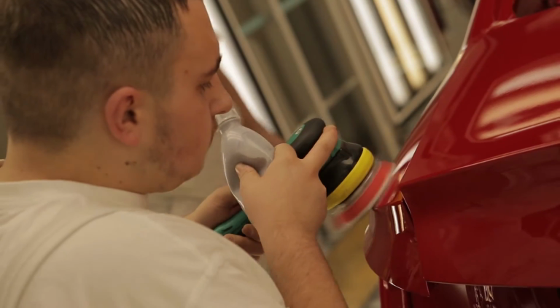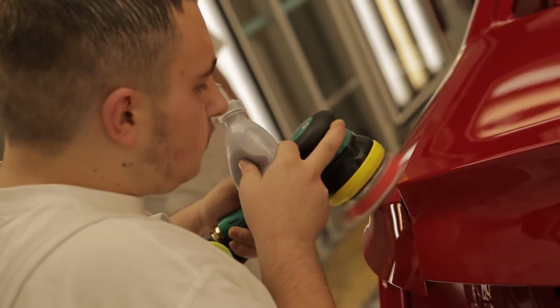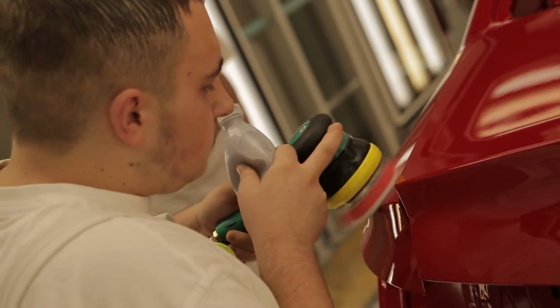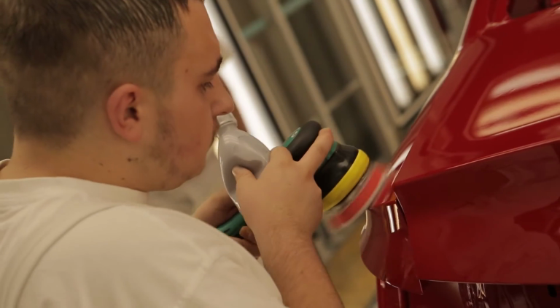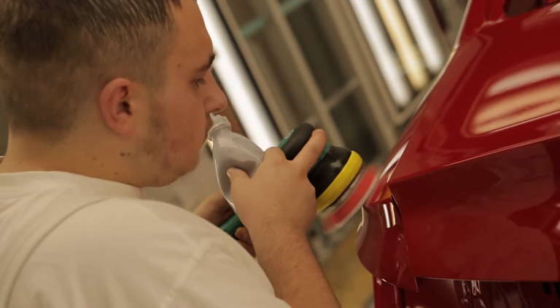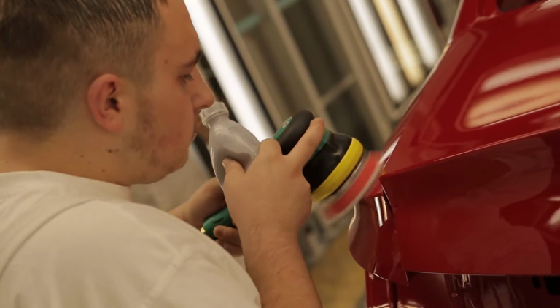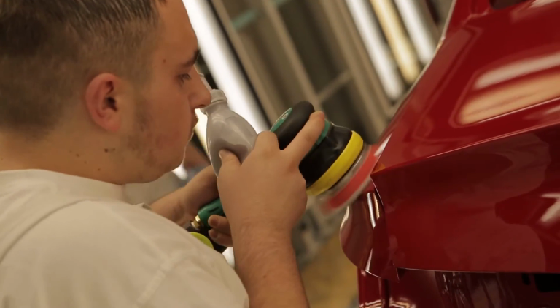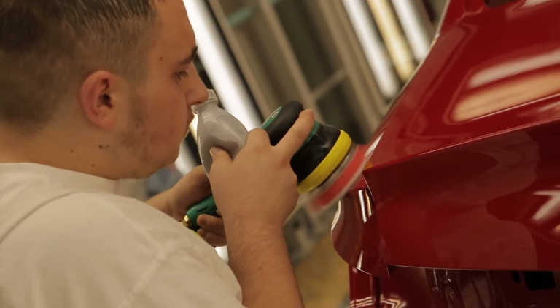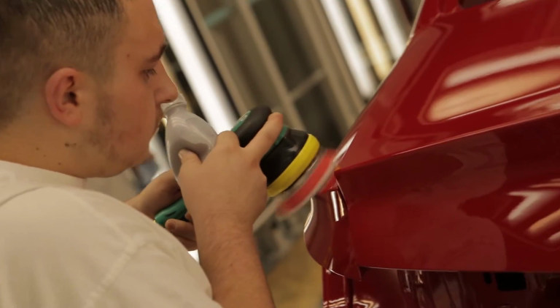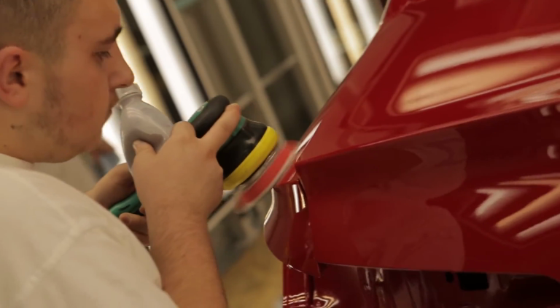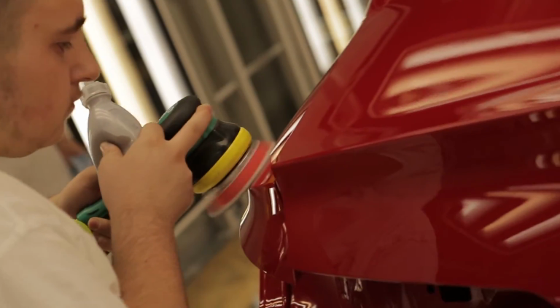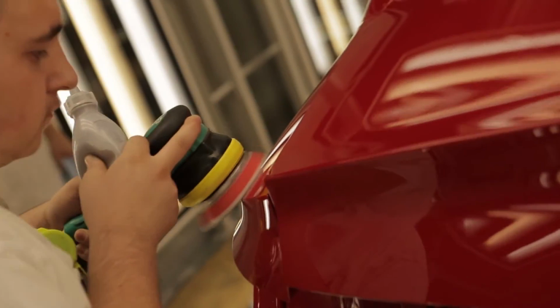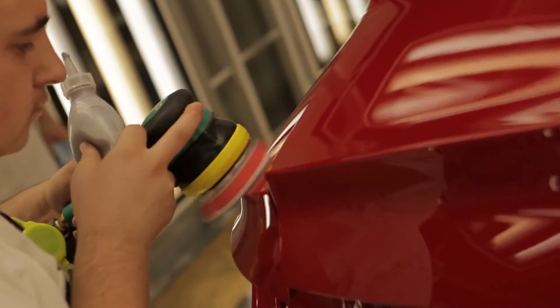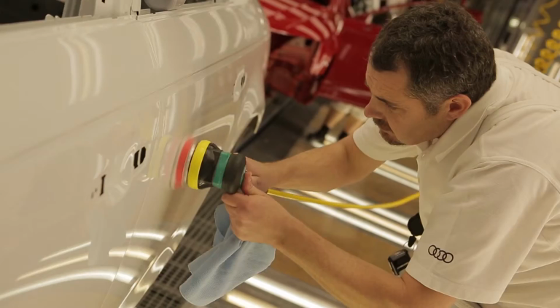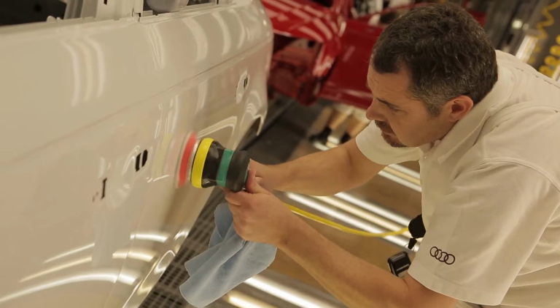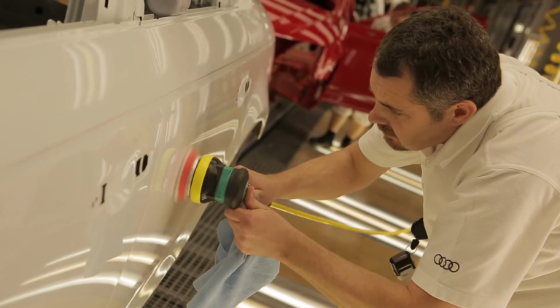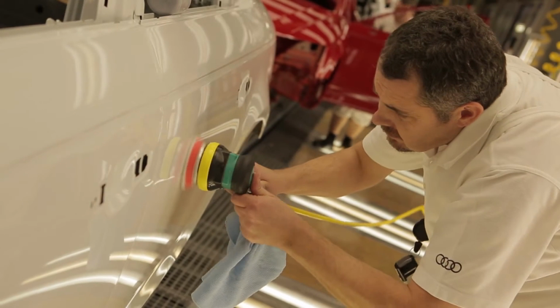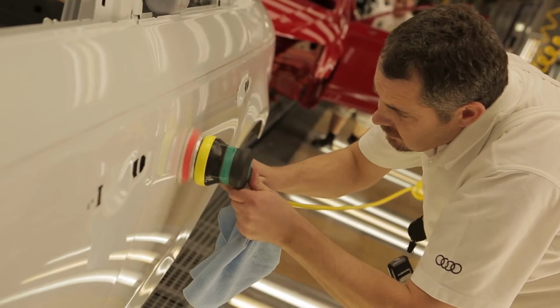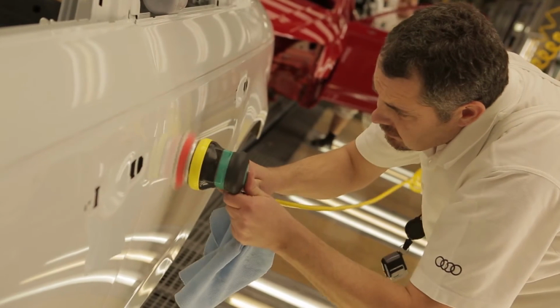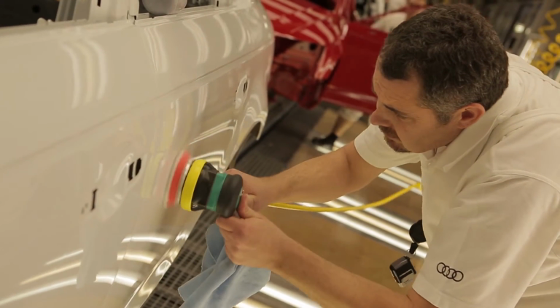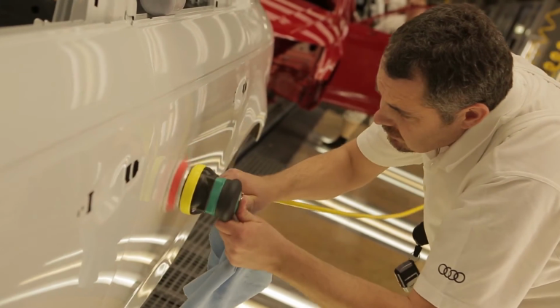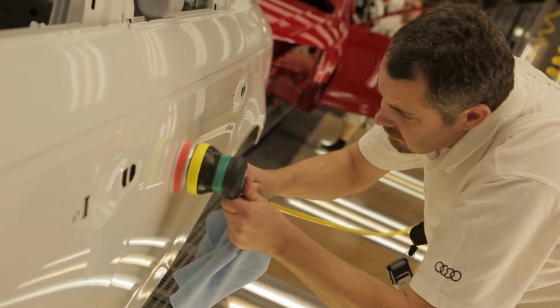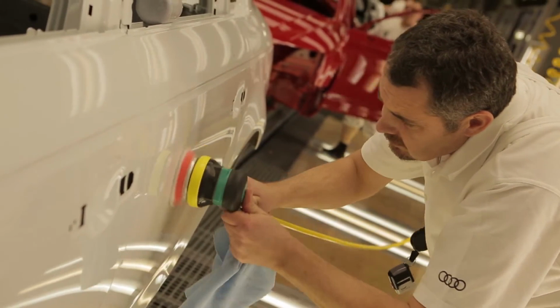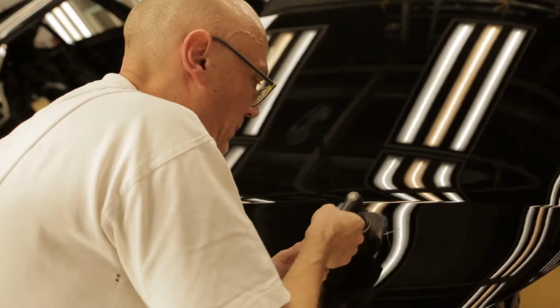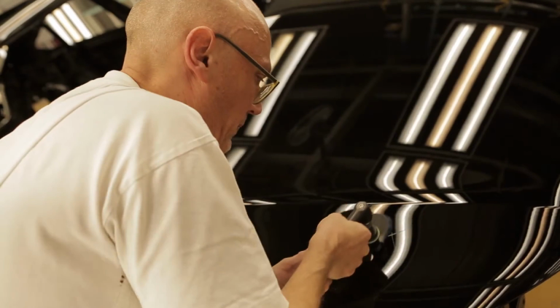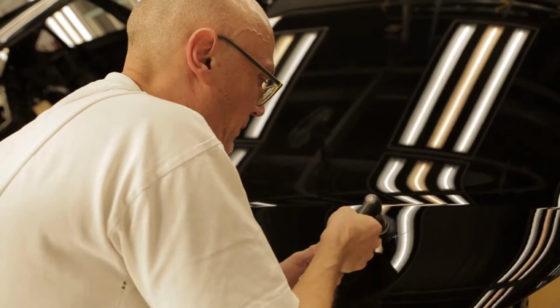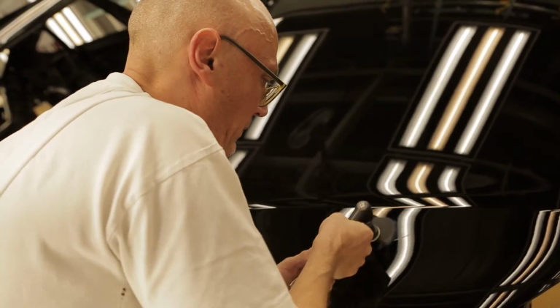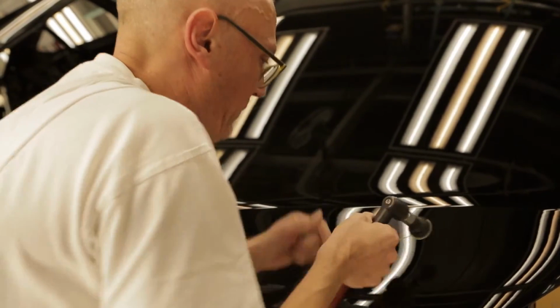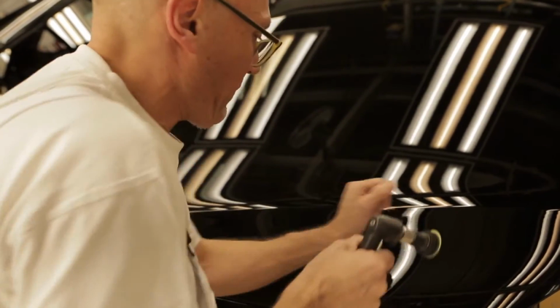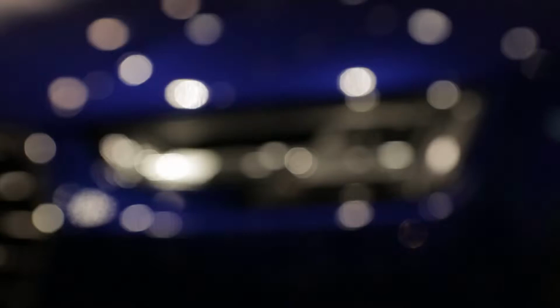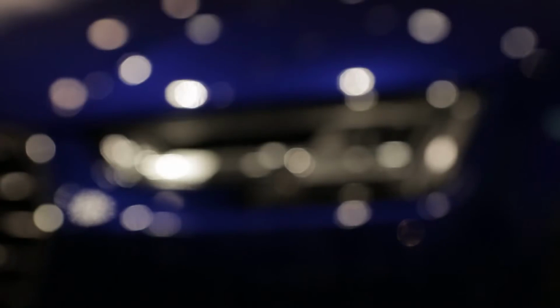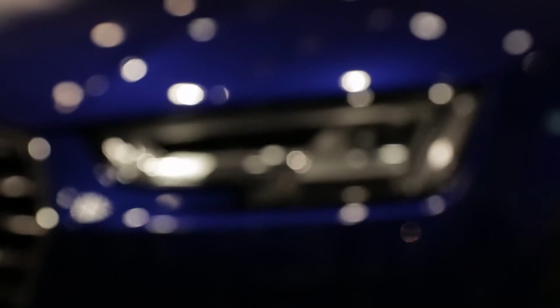Finally, the tiniest blemishes are still removed by hand for perfect results and a perfect finish.